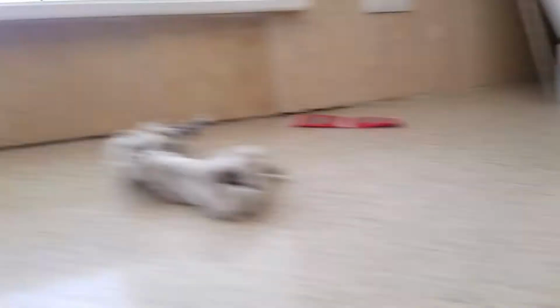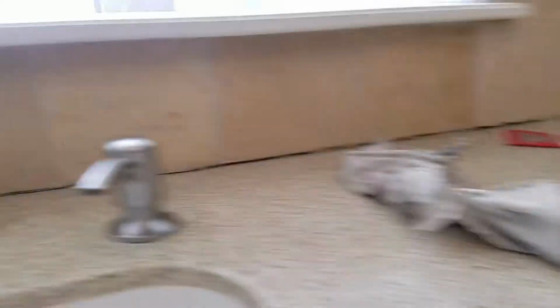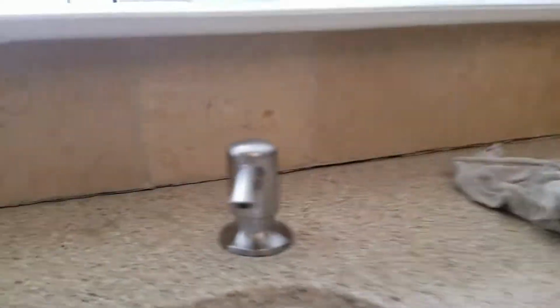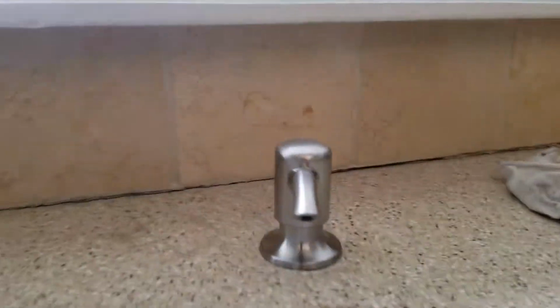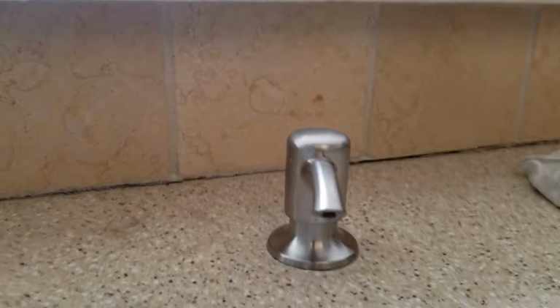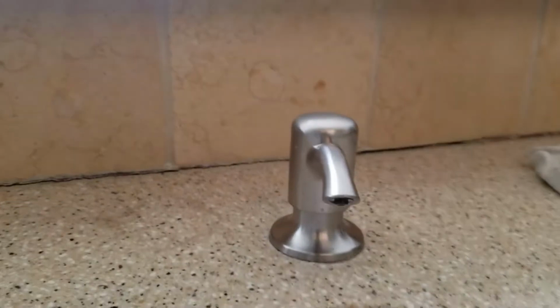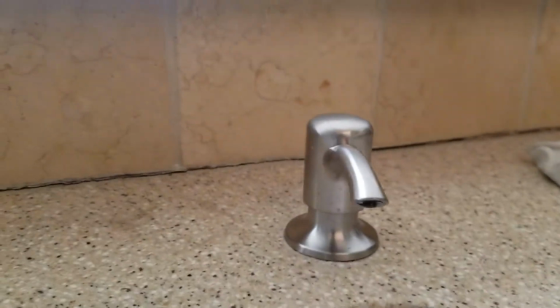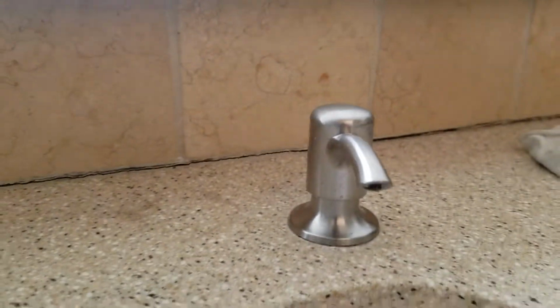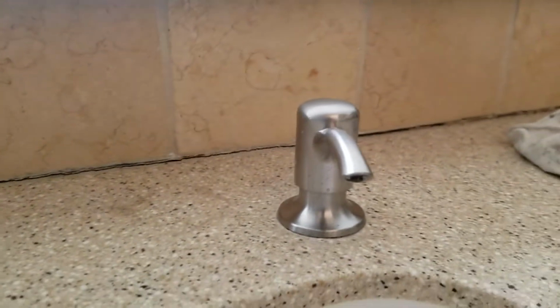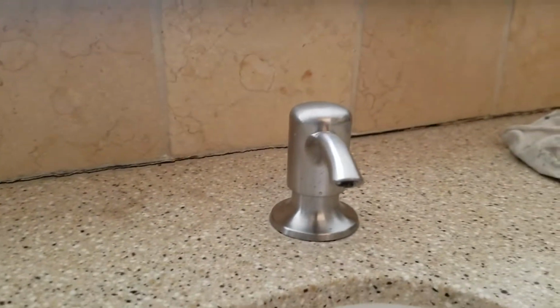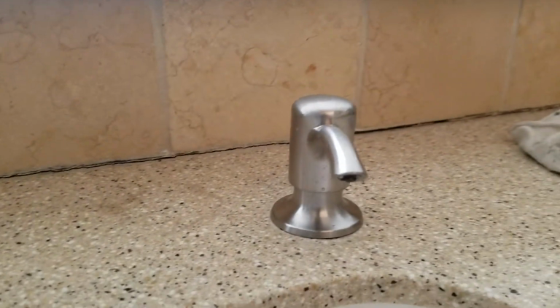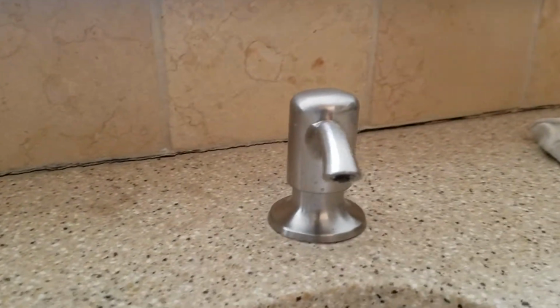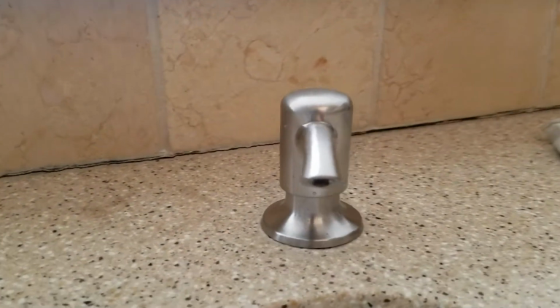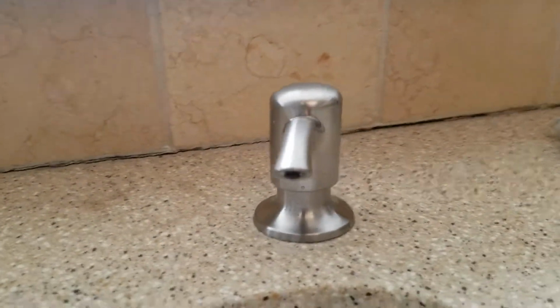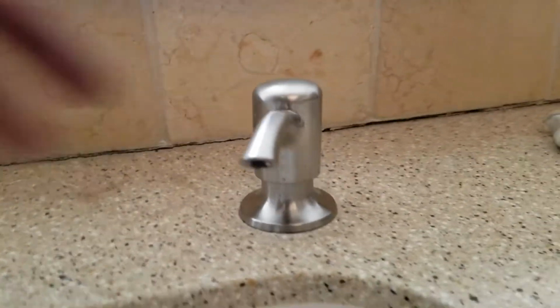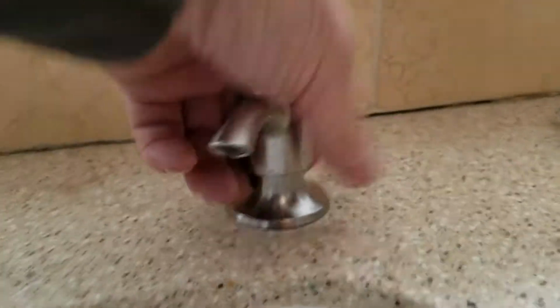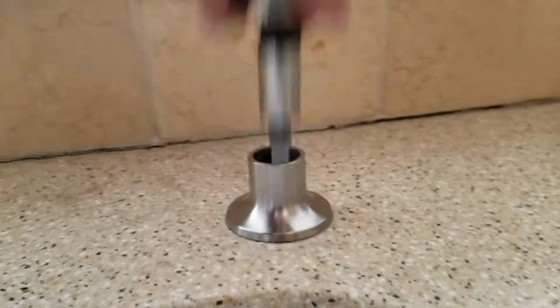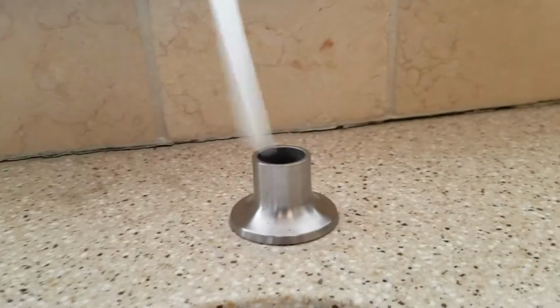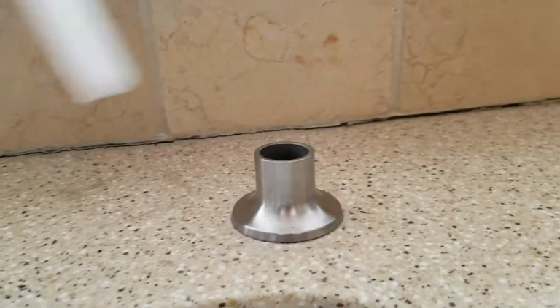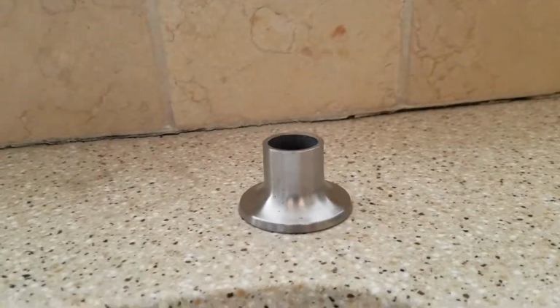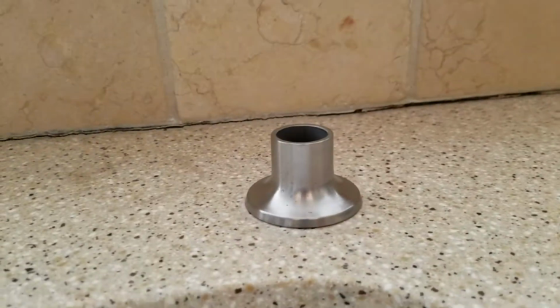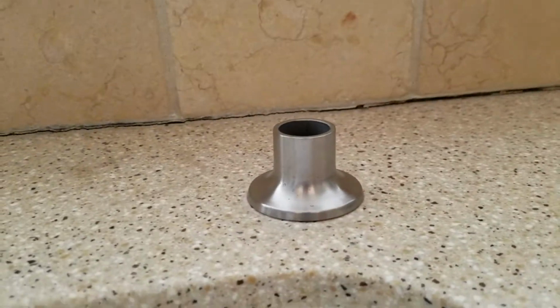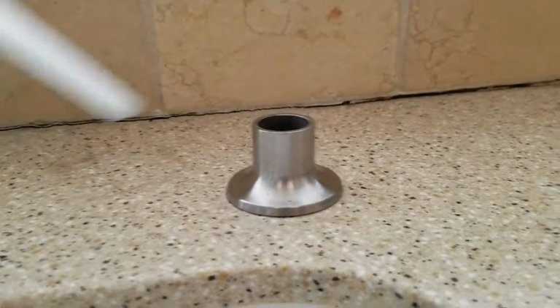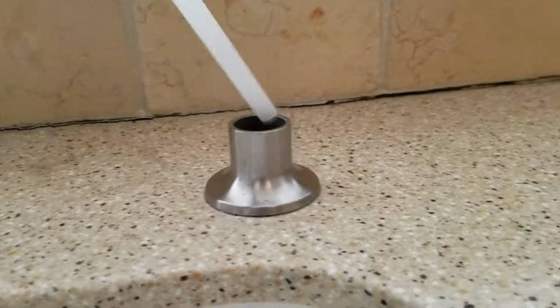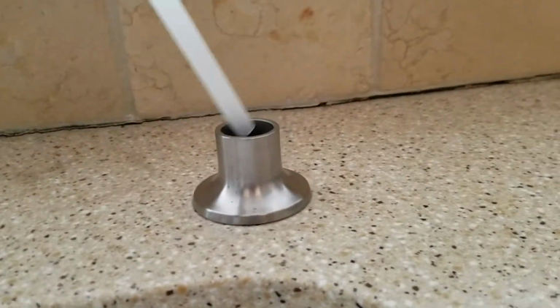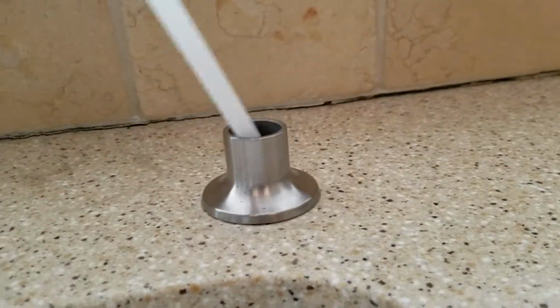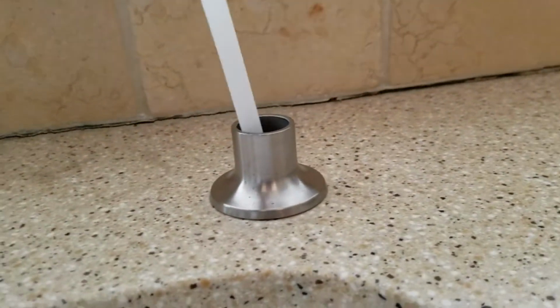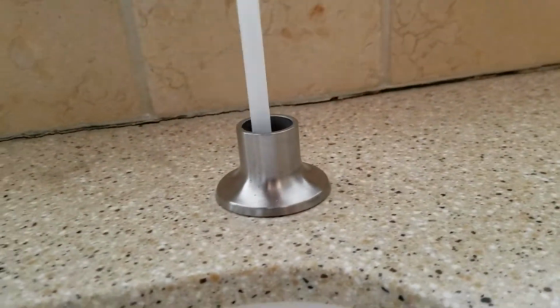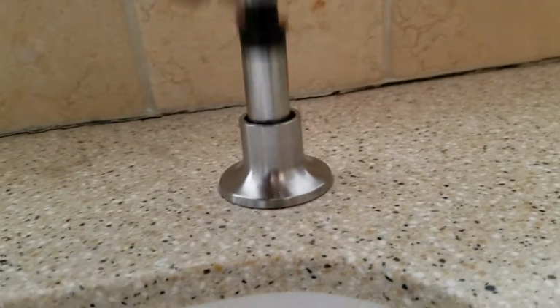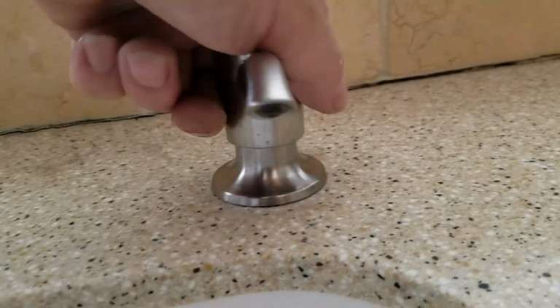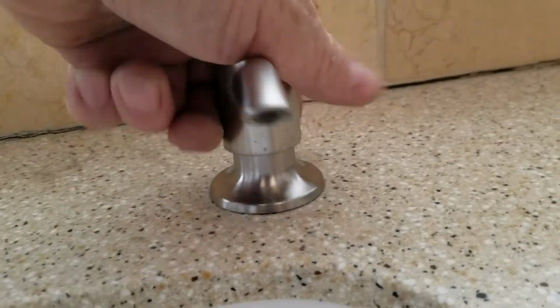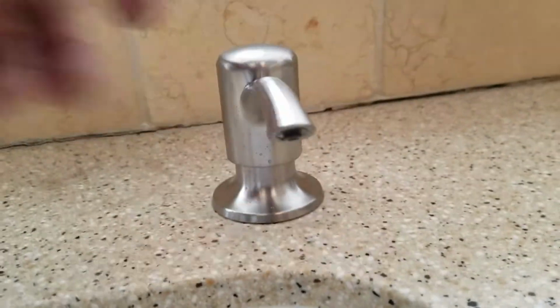The soap dispenser came with it and we mounted that. It's not full of soap — just pull that out, fill it up, shove it back in, and you're good.